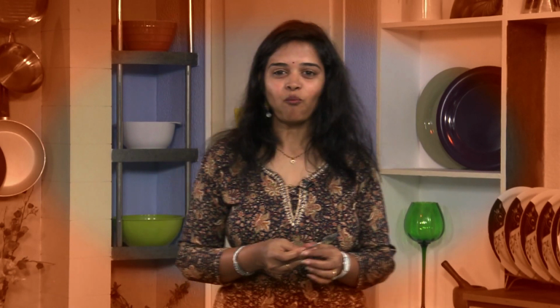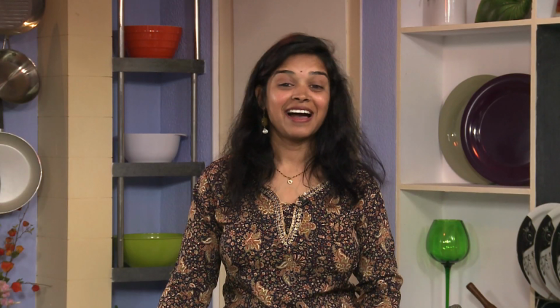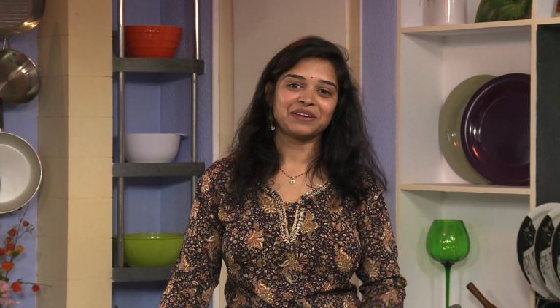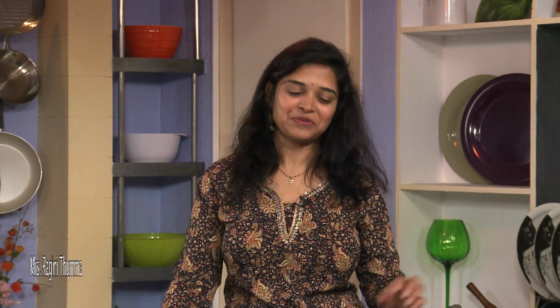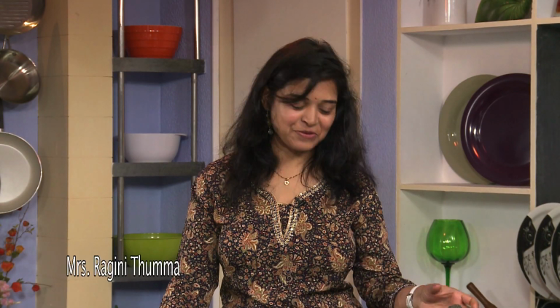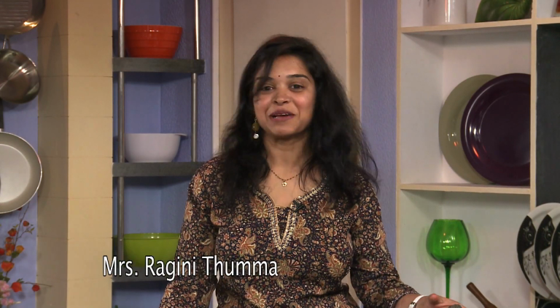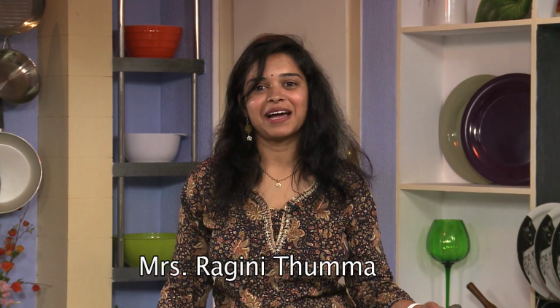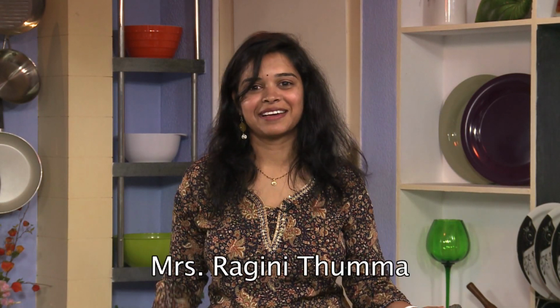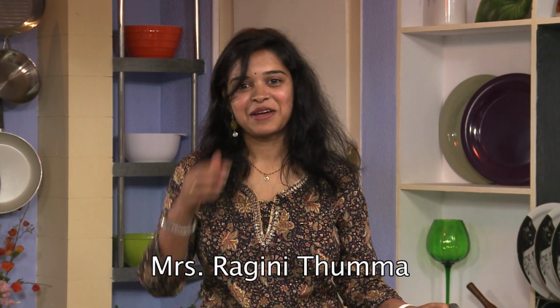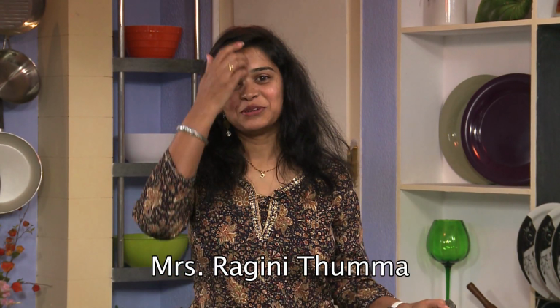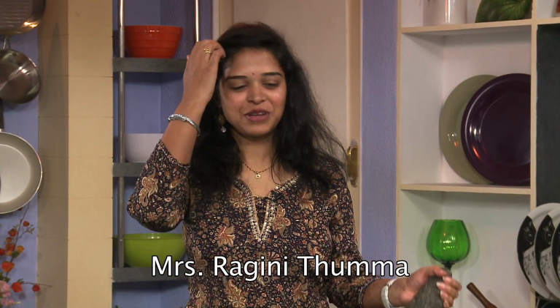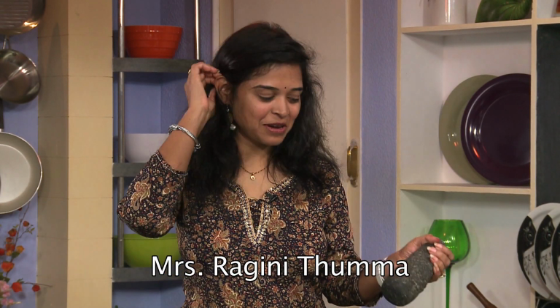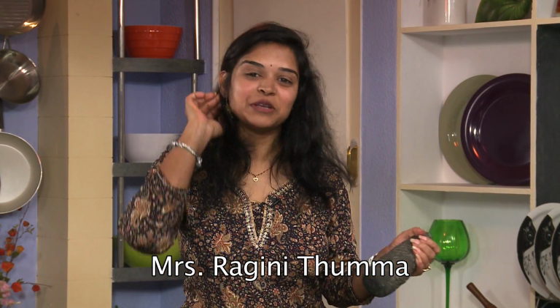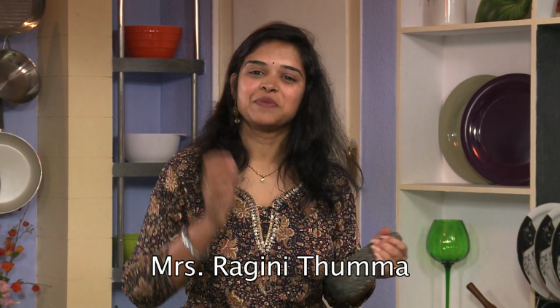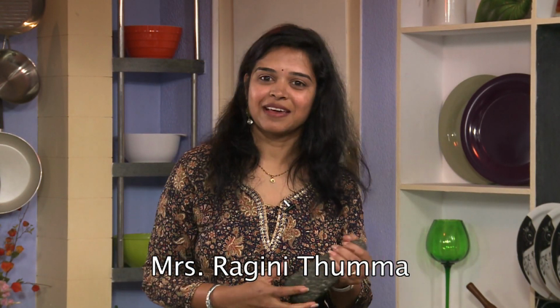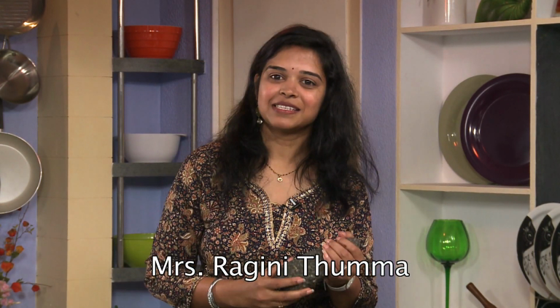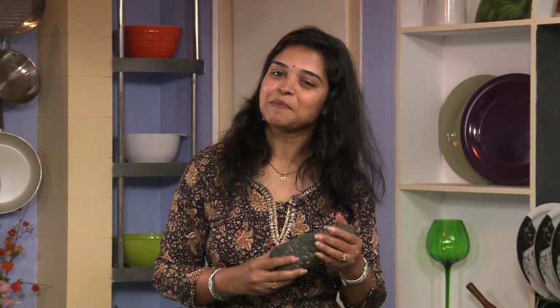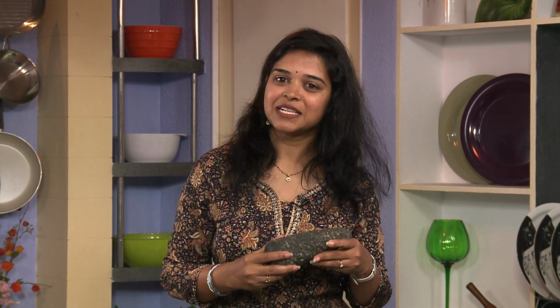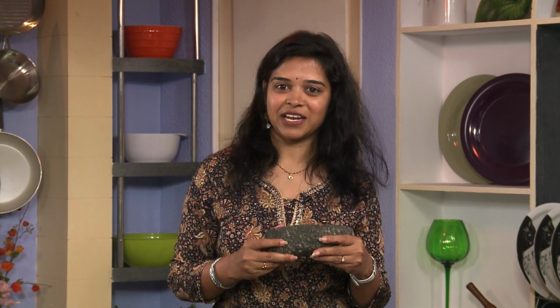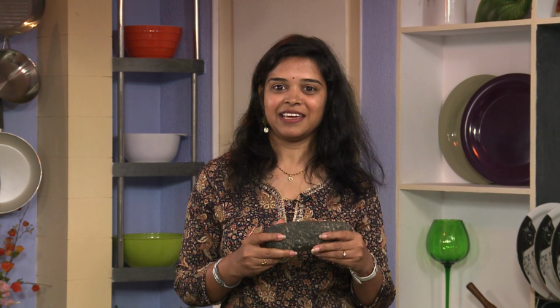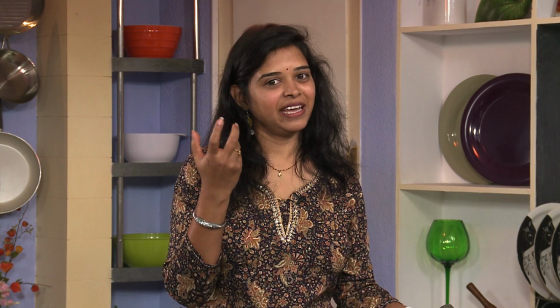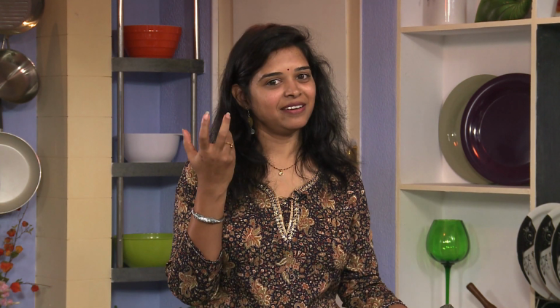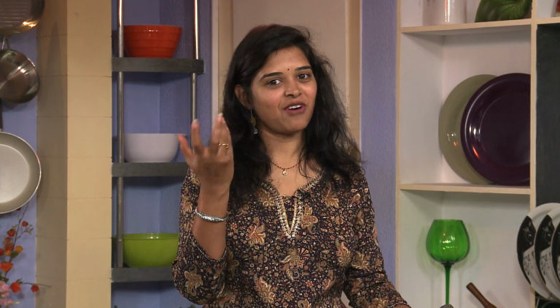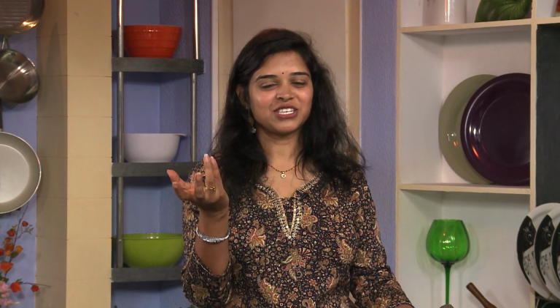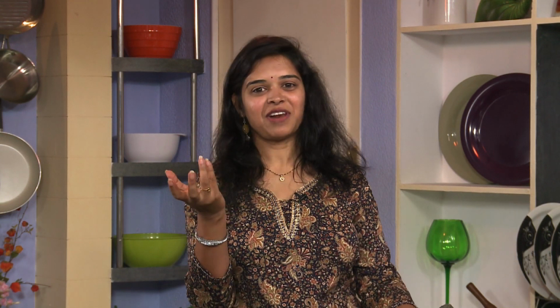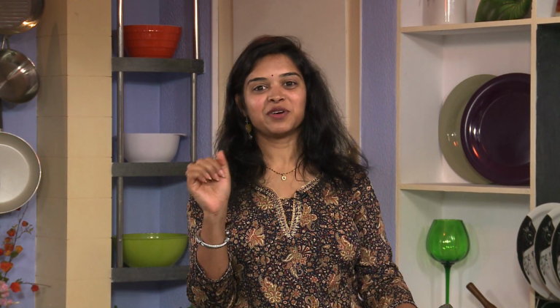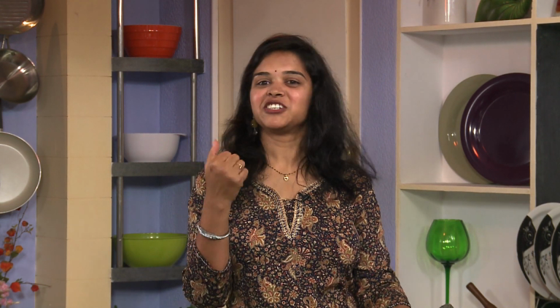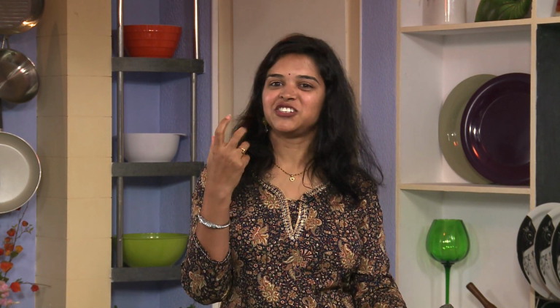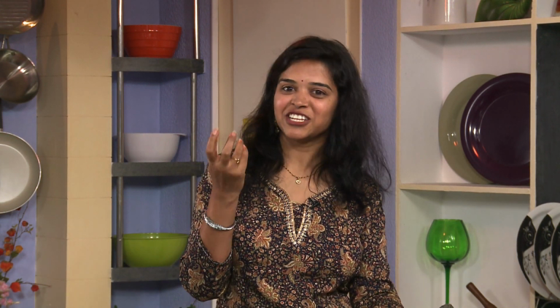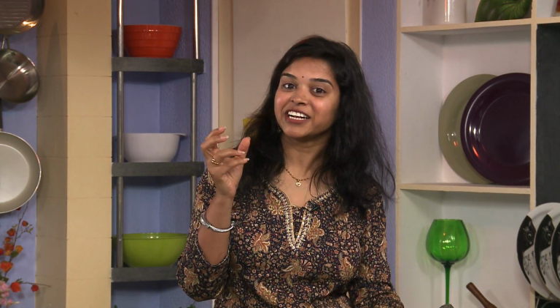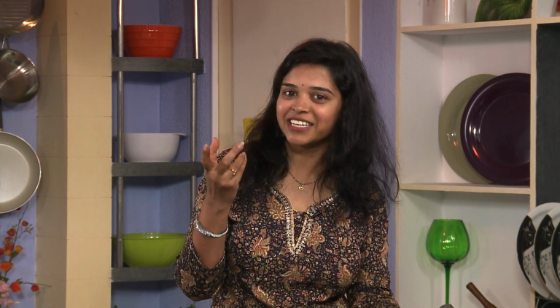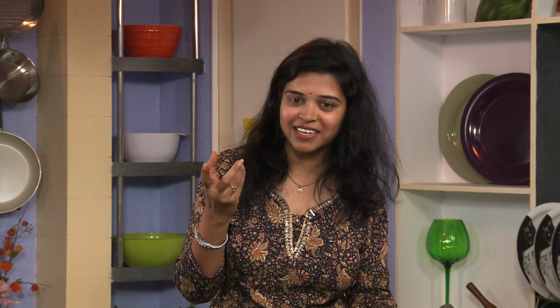Hi, welcome back! Today we are going to make a simple chutney — in VahChef language it is dingchik dingchik.